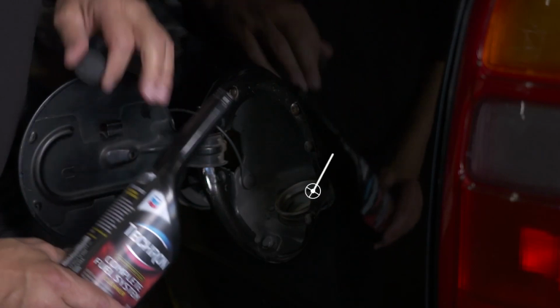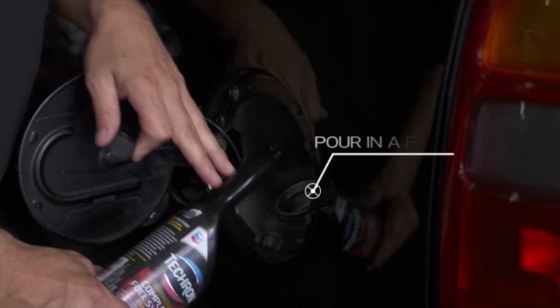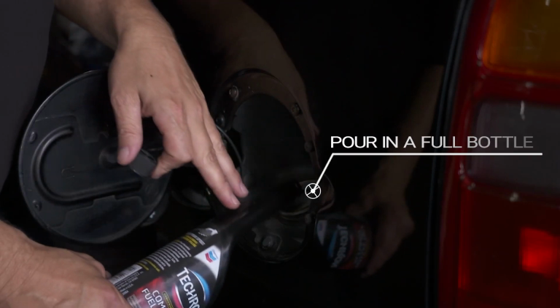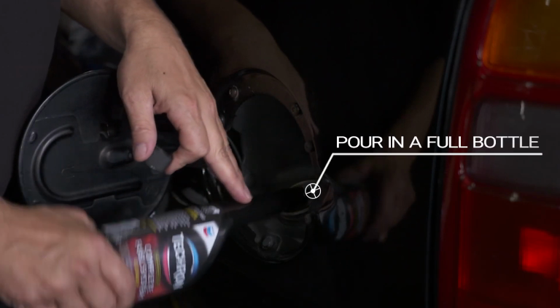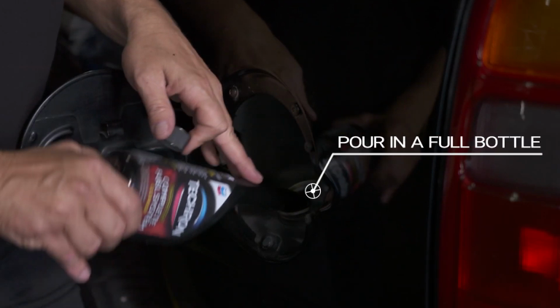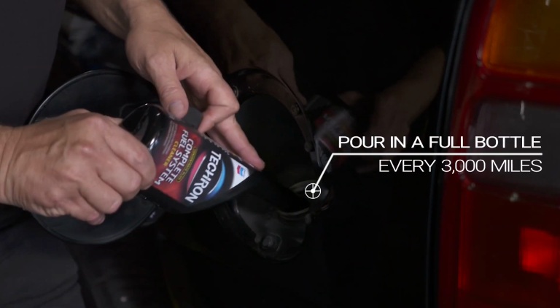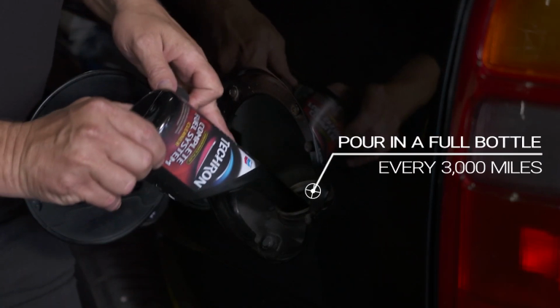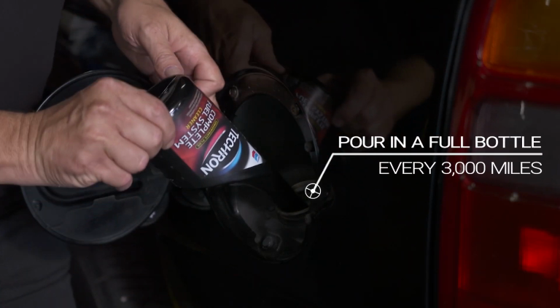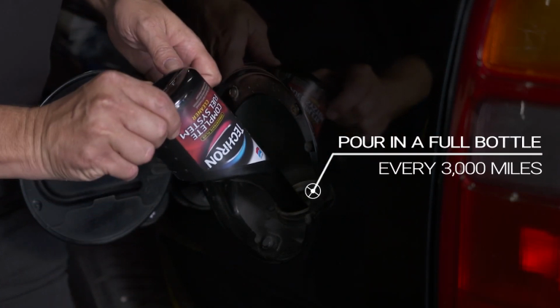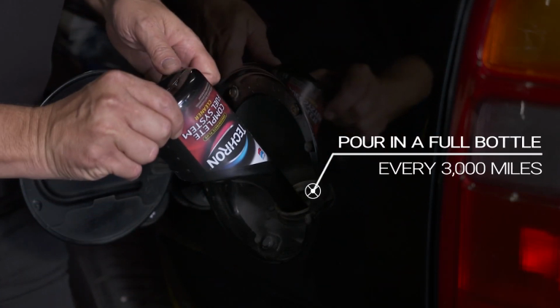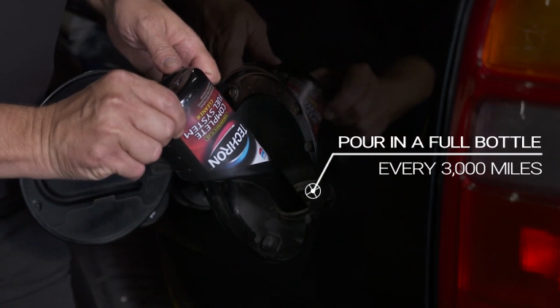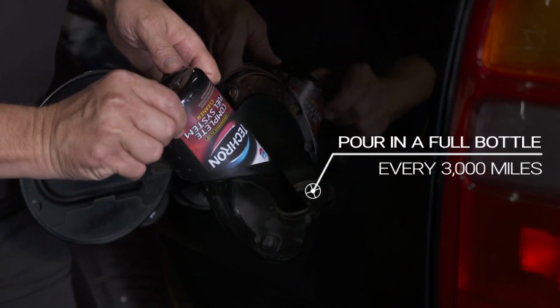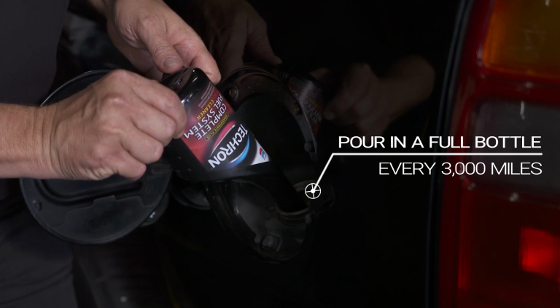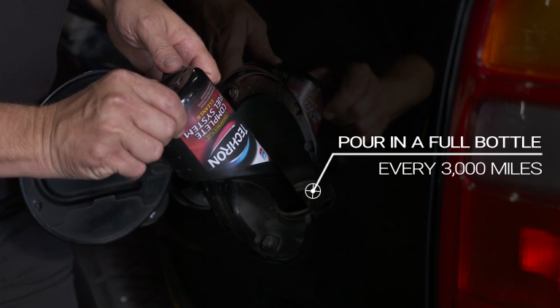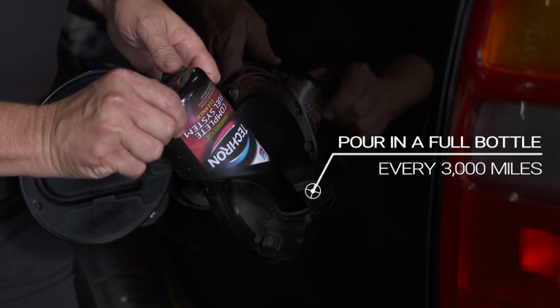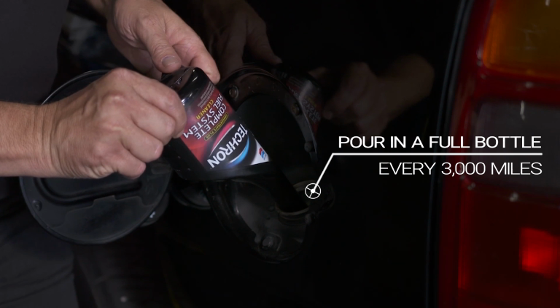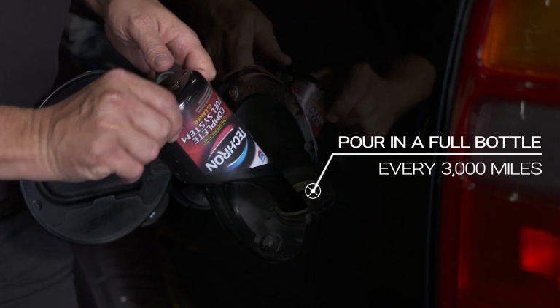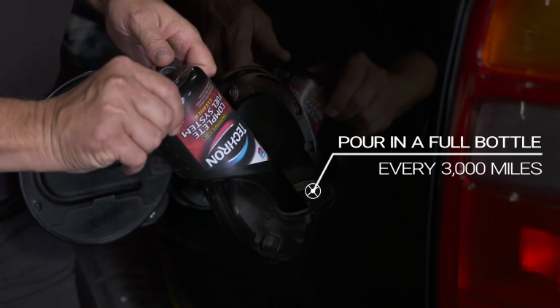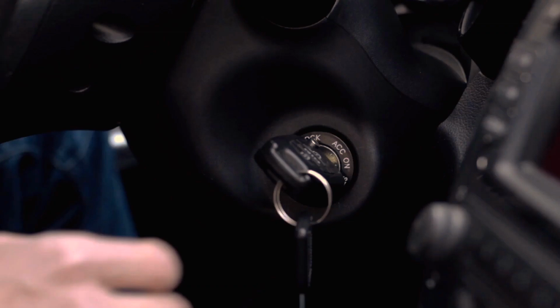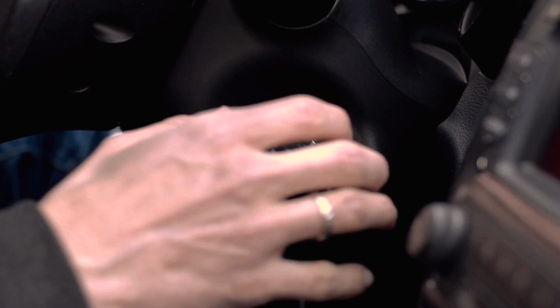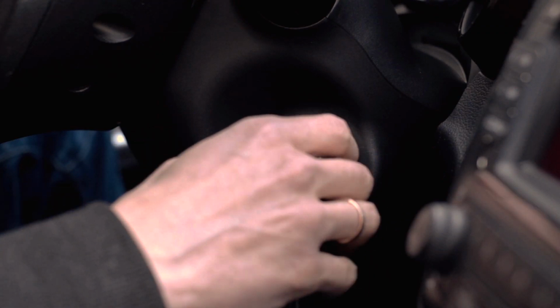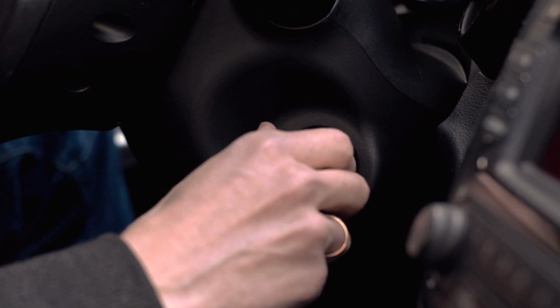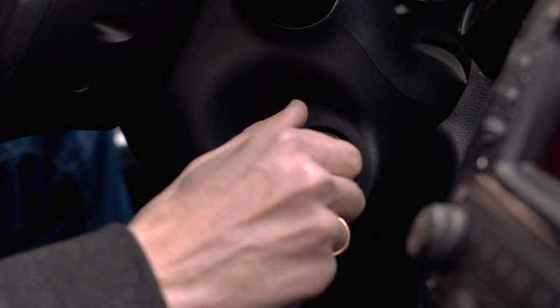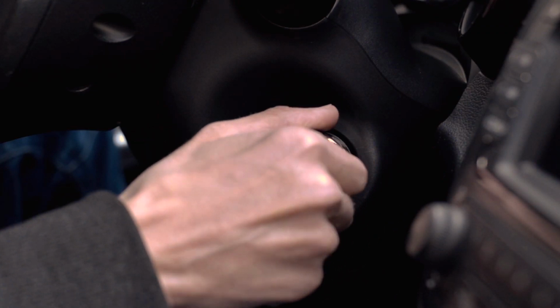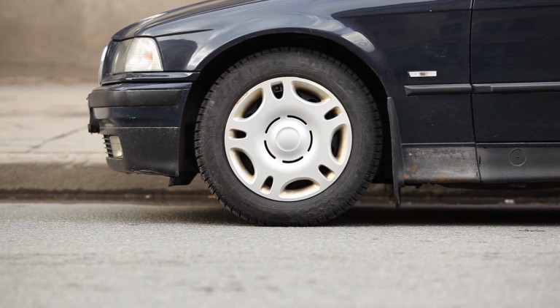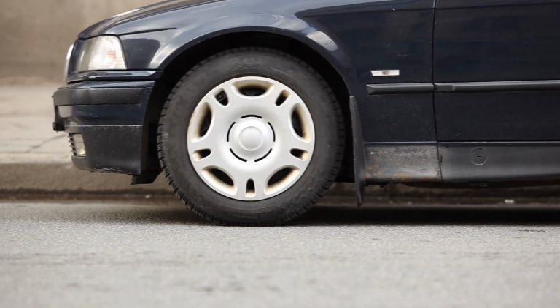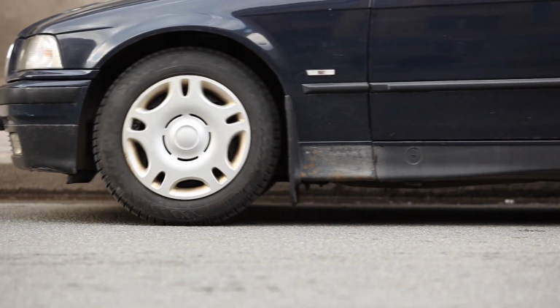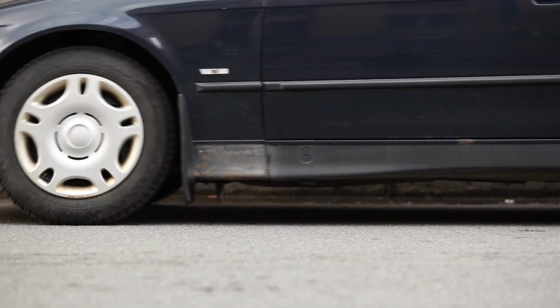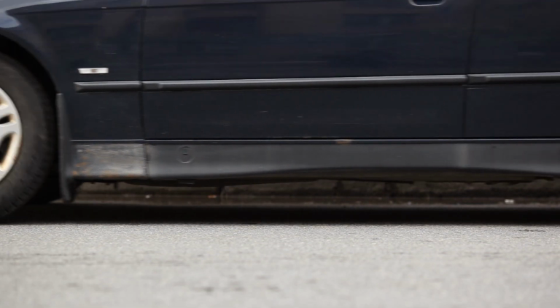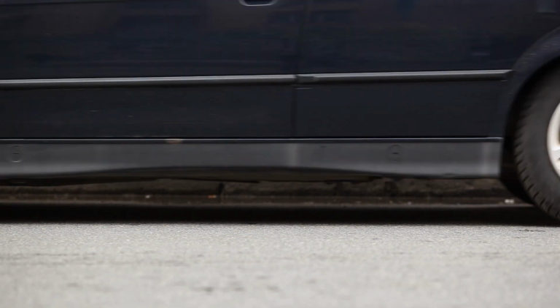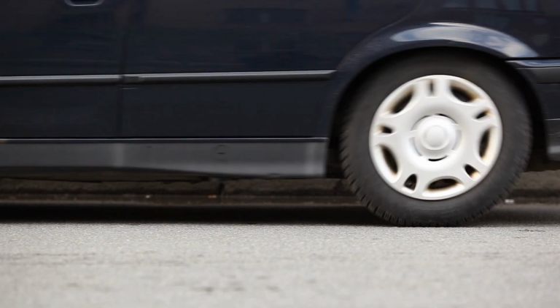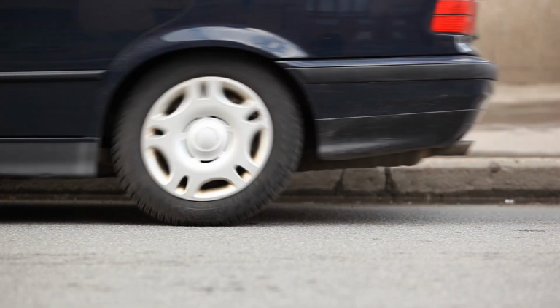All you have to do is open the cap, pour in a full bottle on a near-empty tank every 3,000 miles, then run your engine as you normally would. It's that simple.